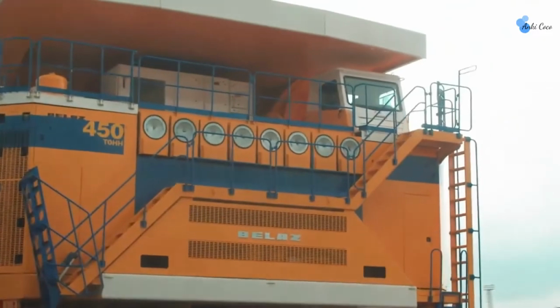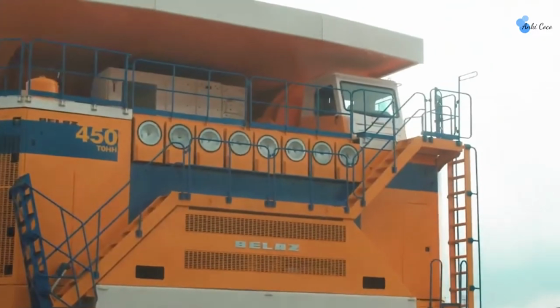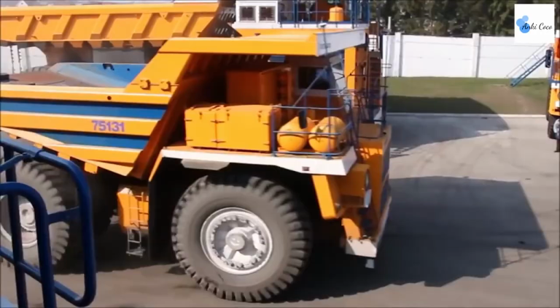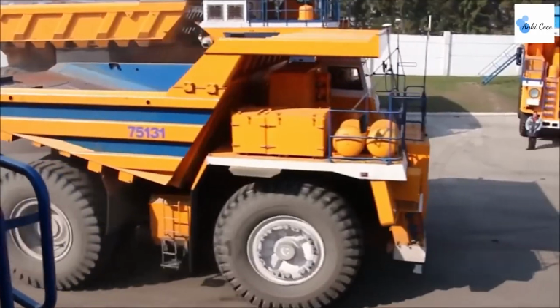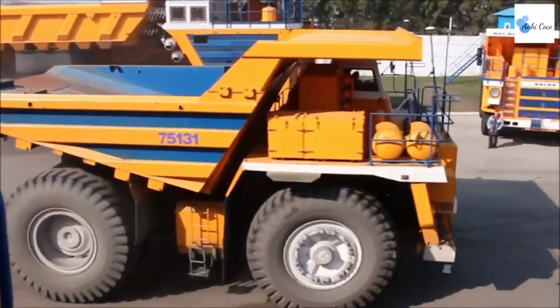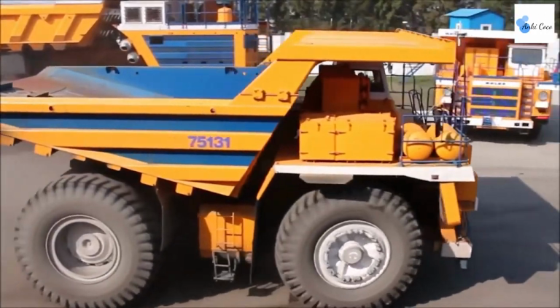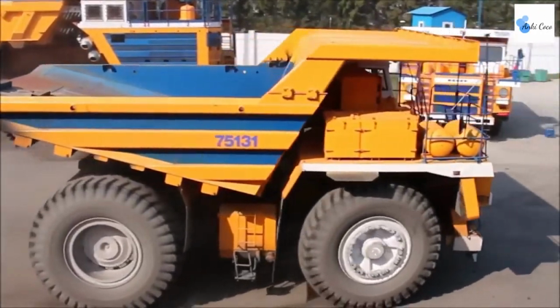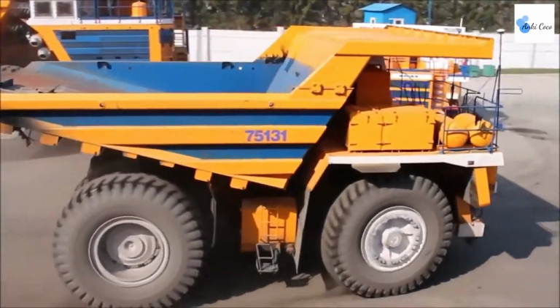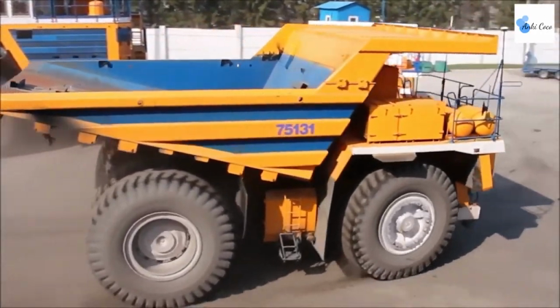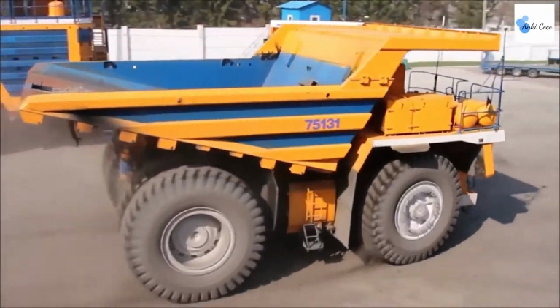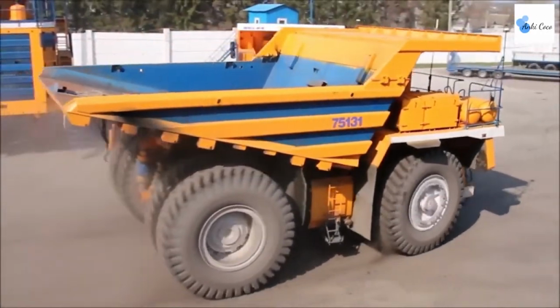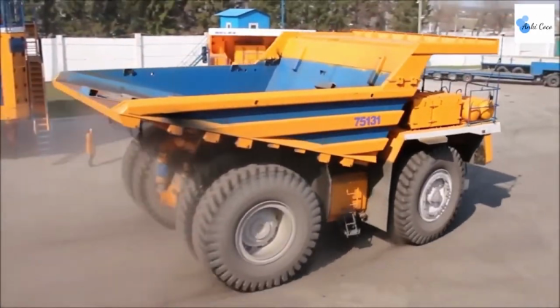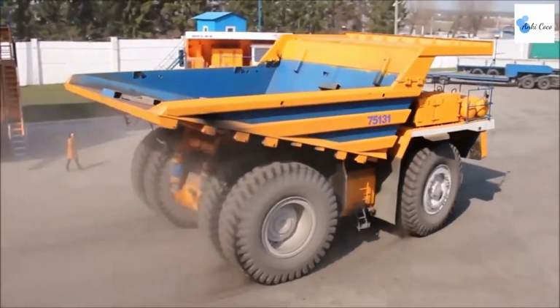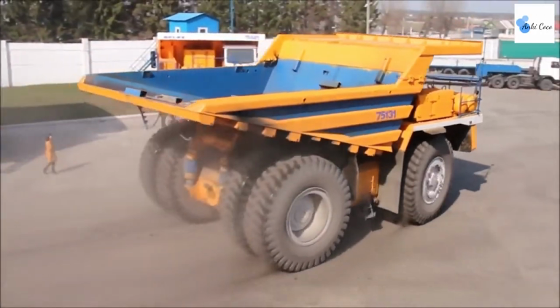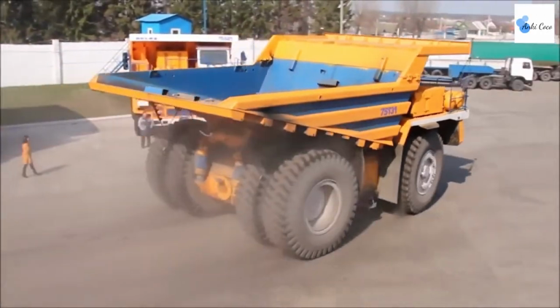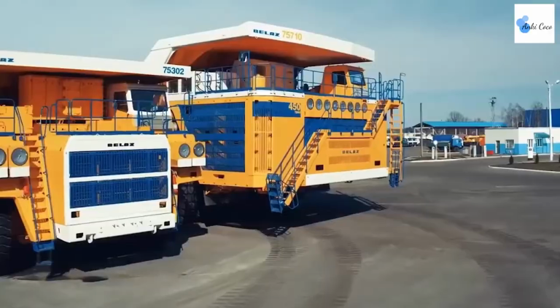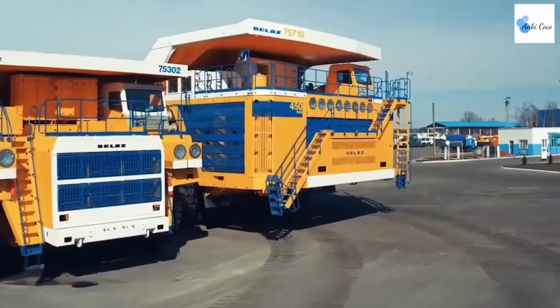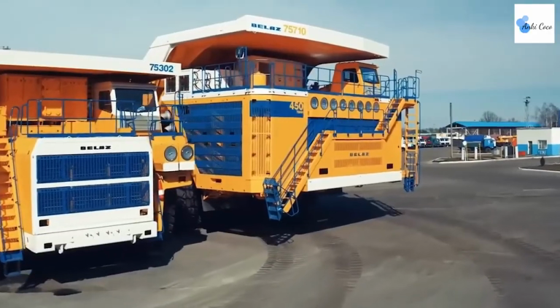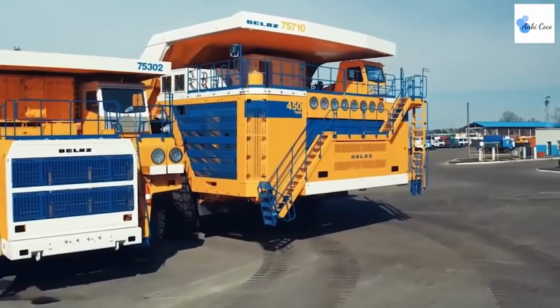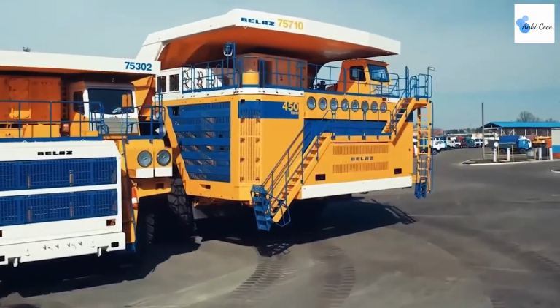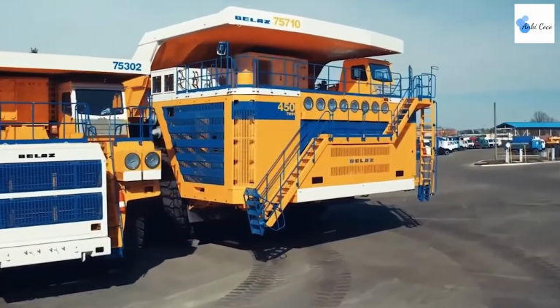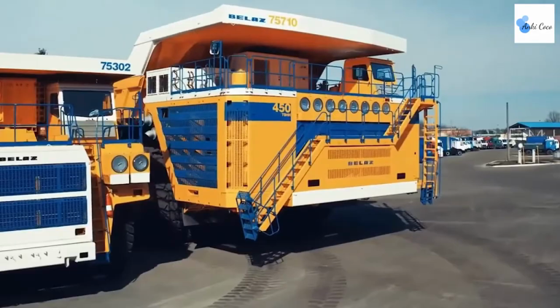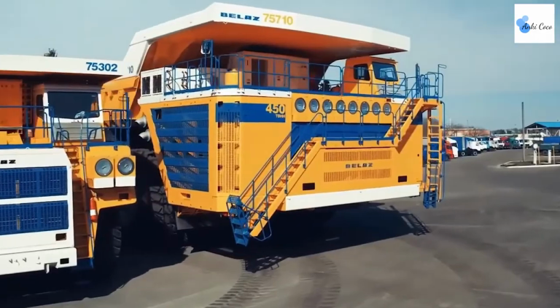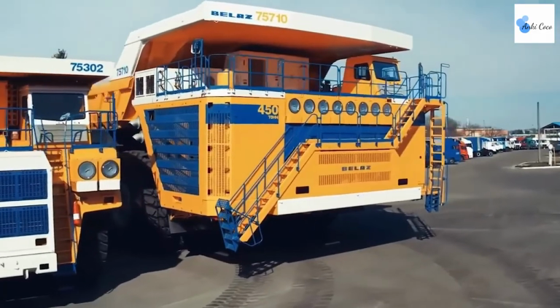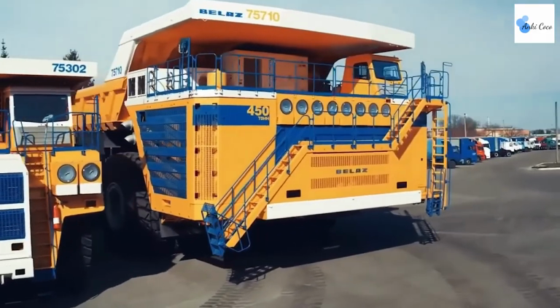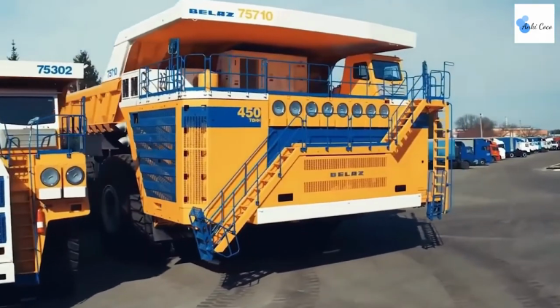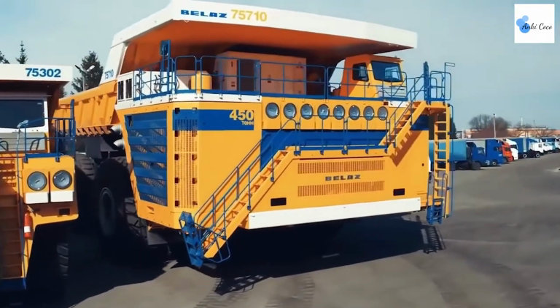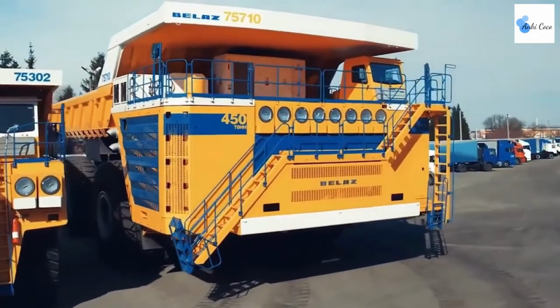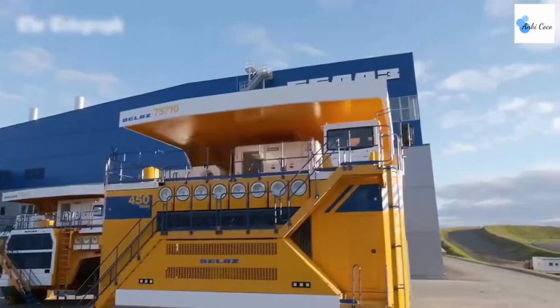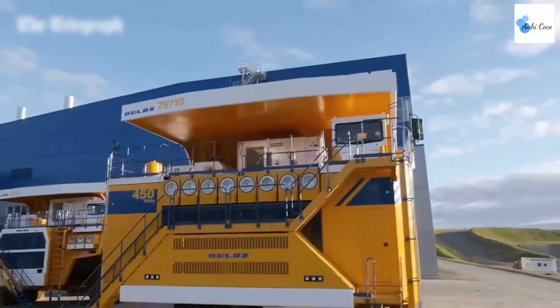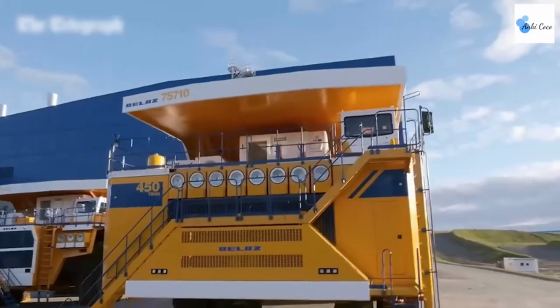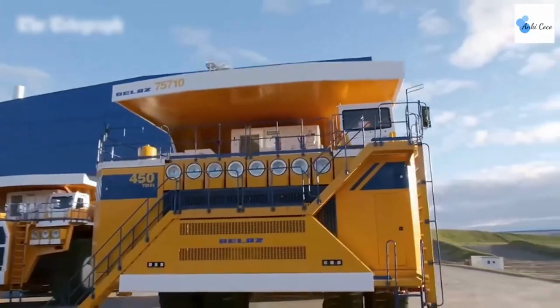A unique dual-engine system allows the BELAZ to output 2,300 horsepower. Despite its mammoth size, the BELAZ is an incredibly capable machine.